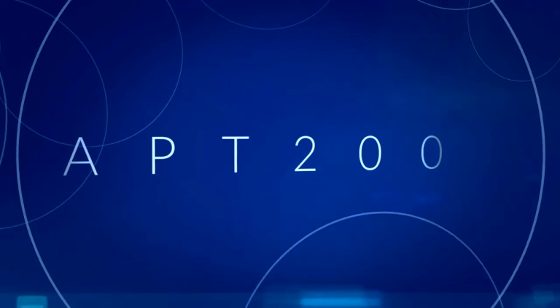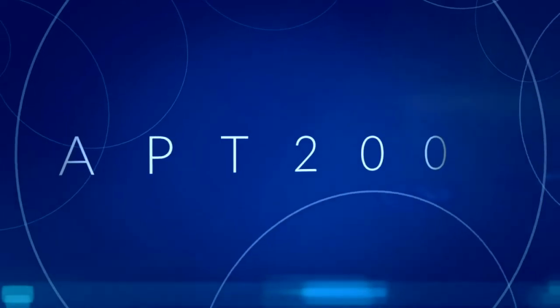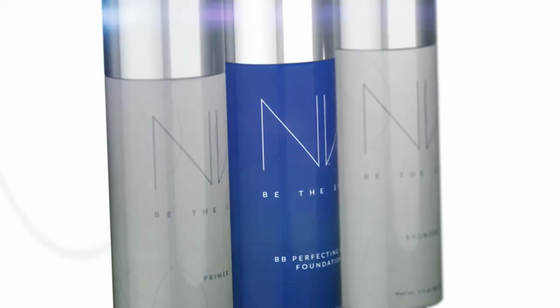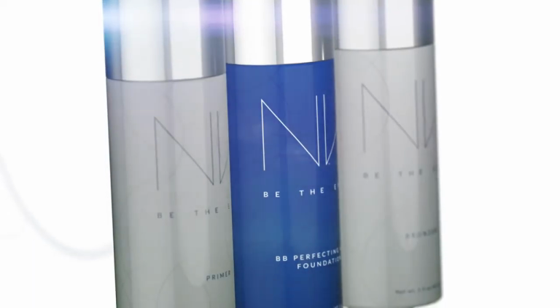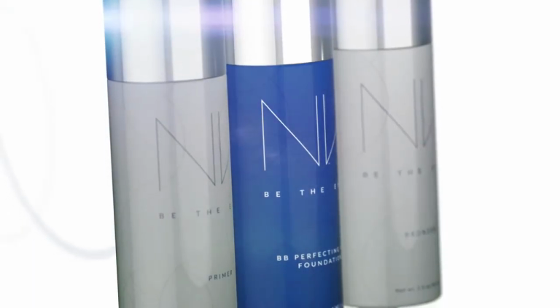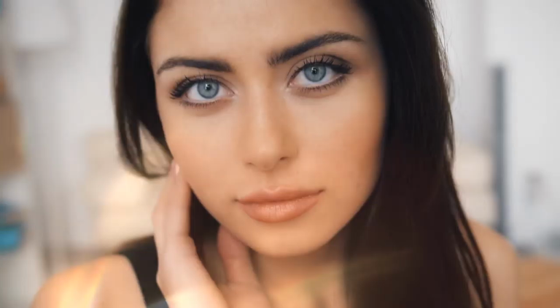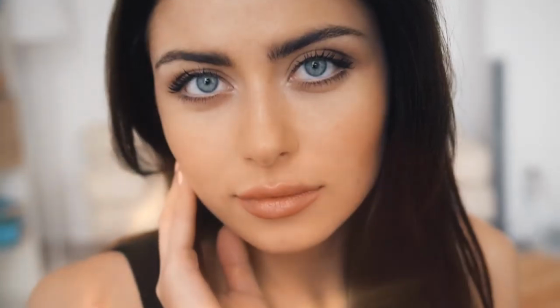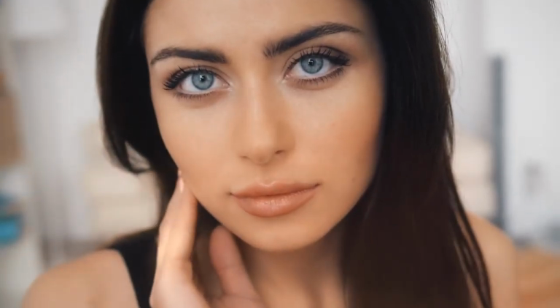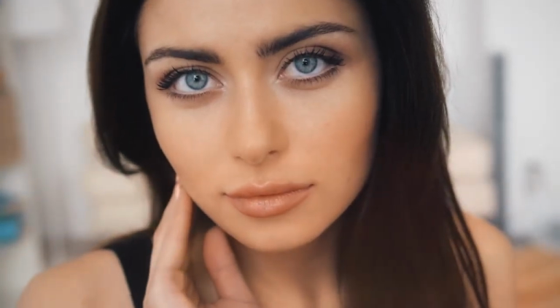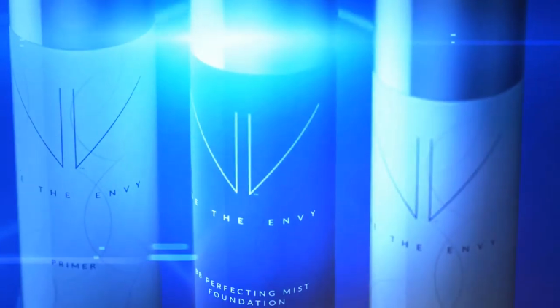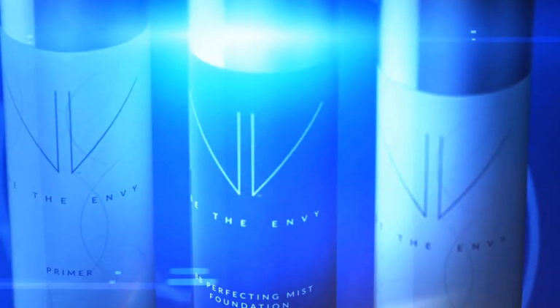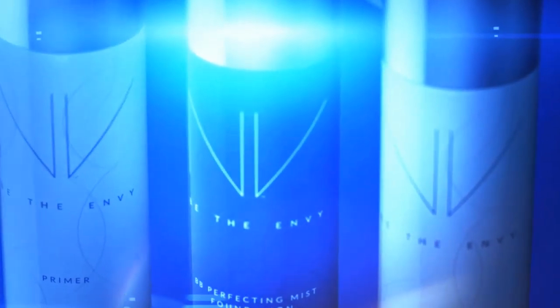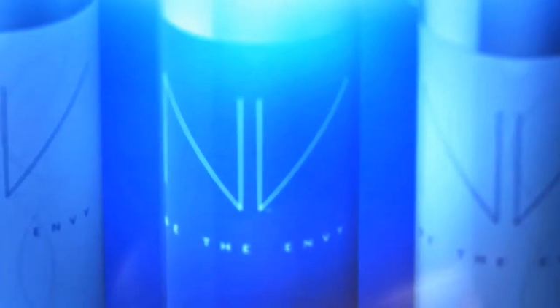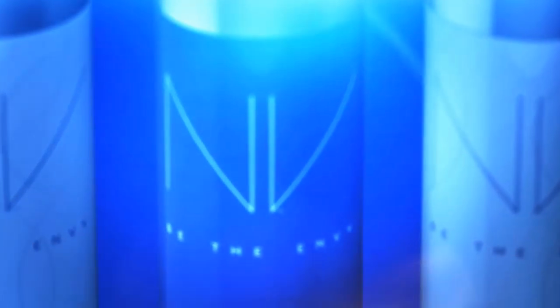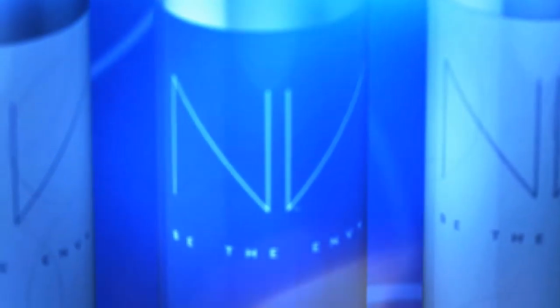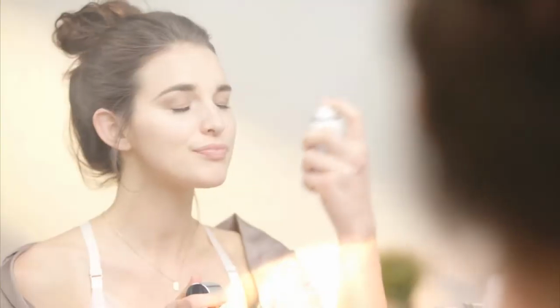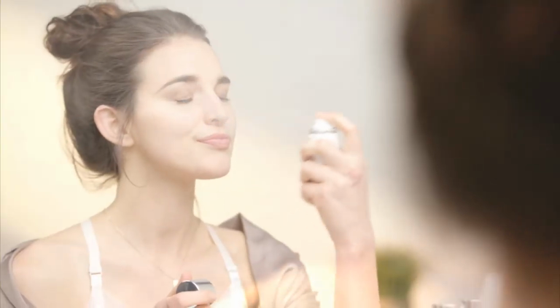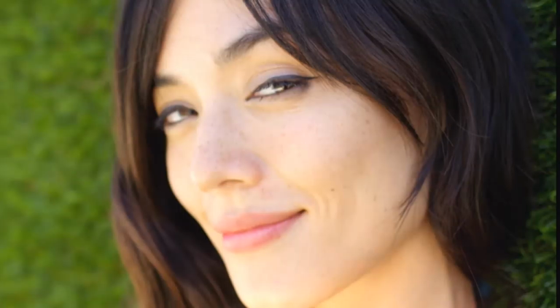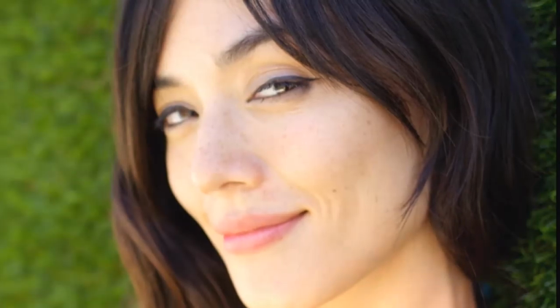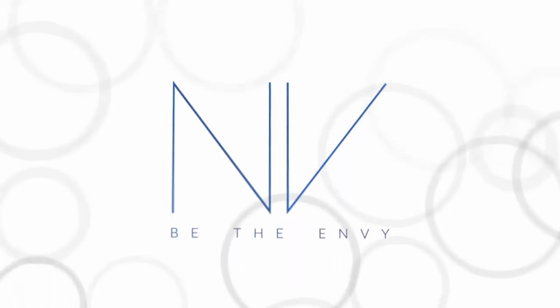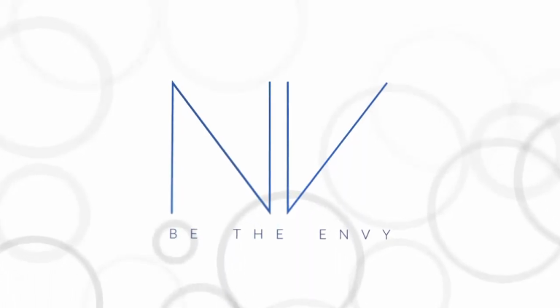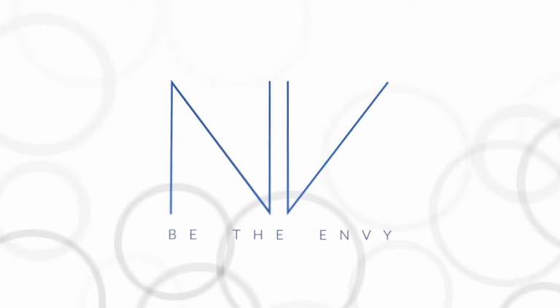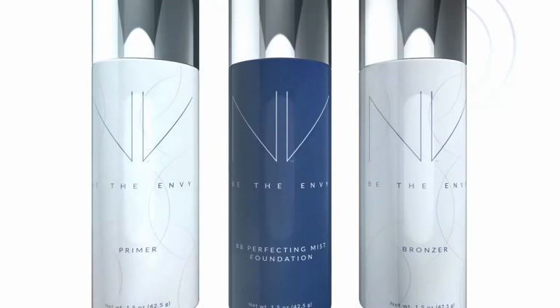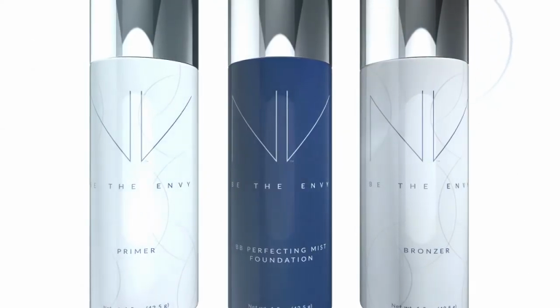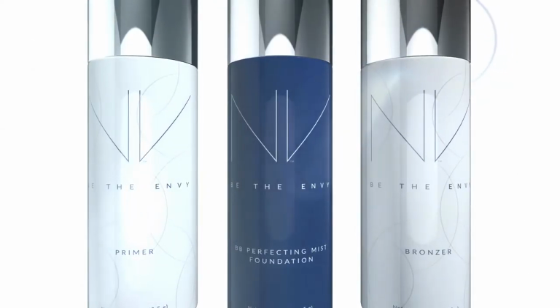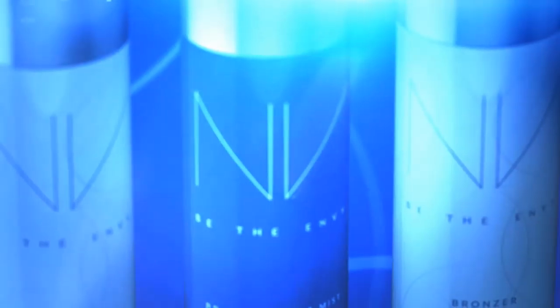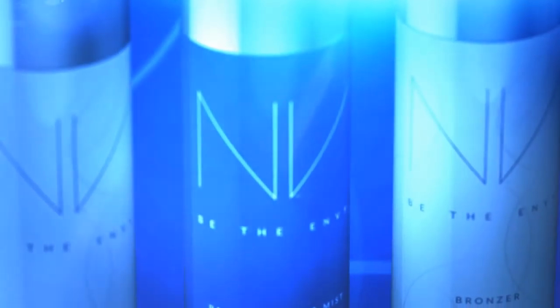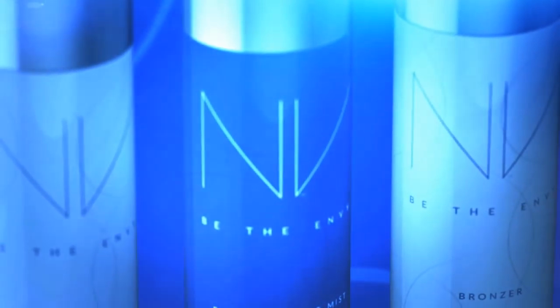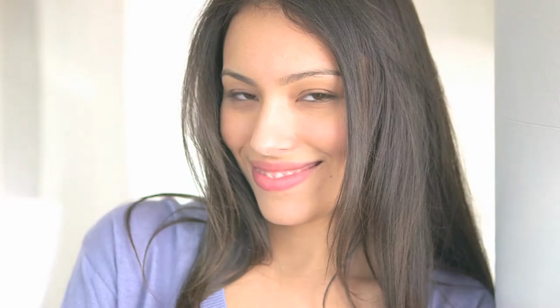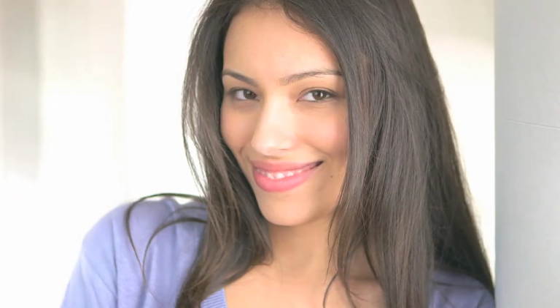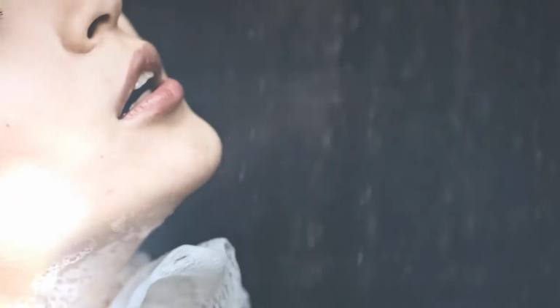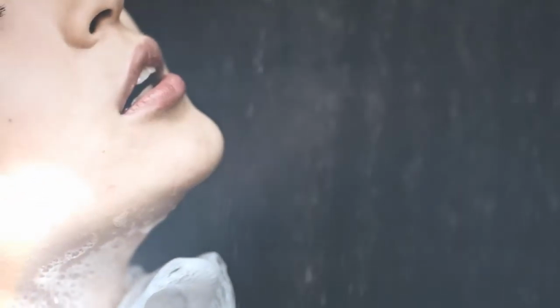Get photo-ready results and fabulous skin. Envy BB Perfecting Mist Foundation.